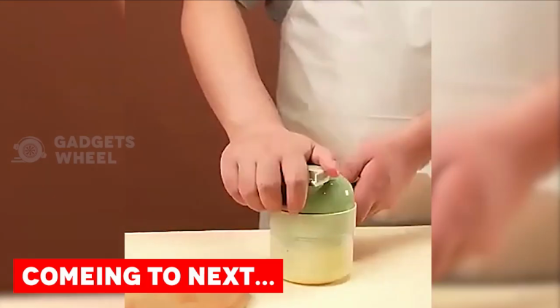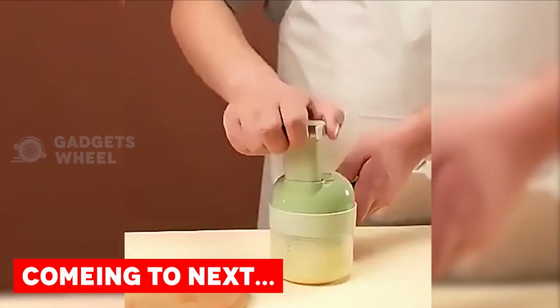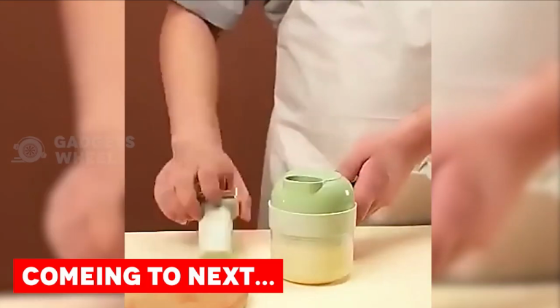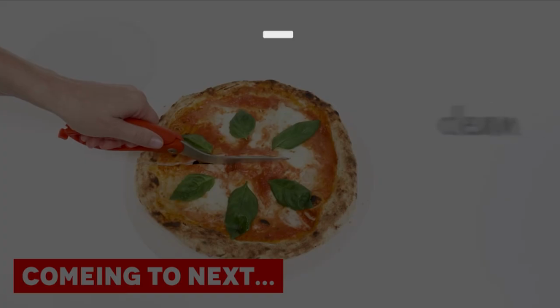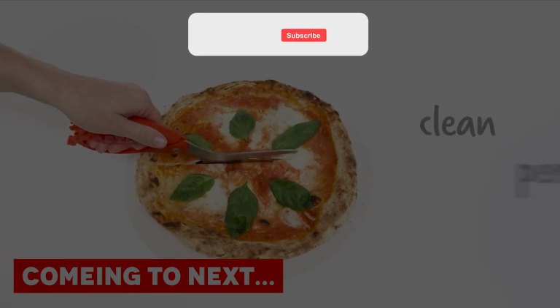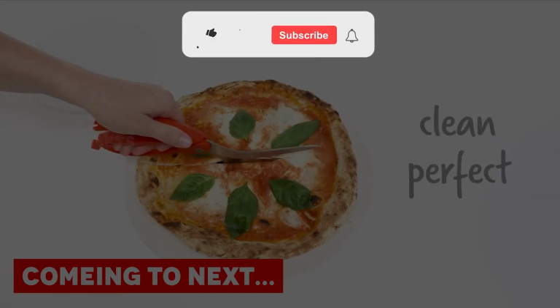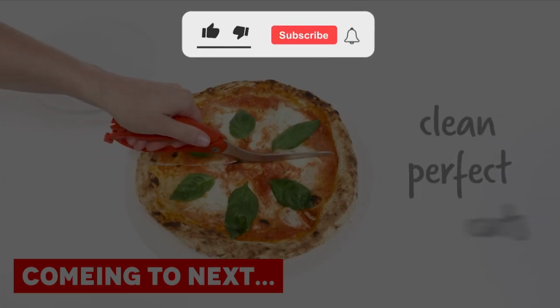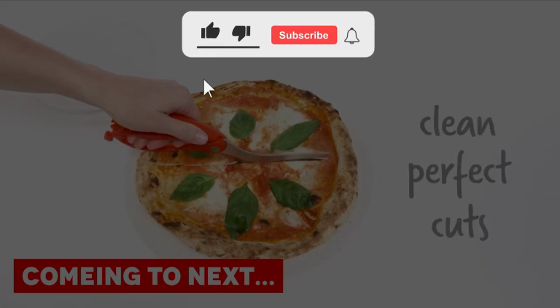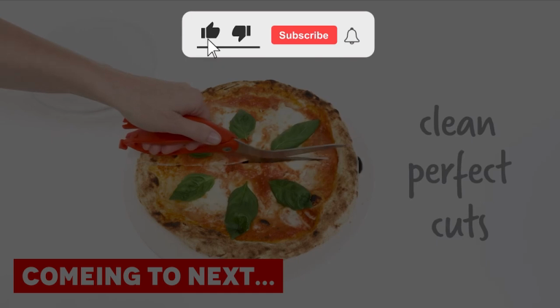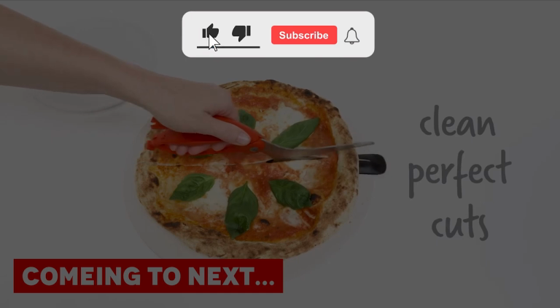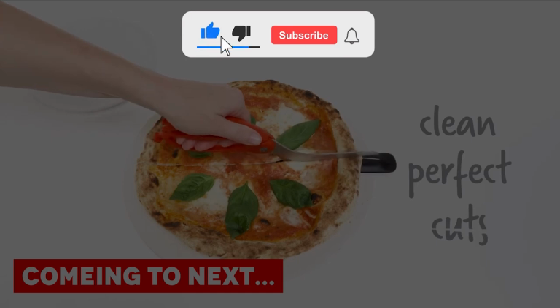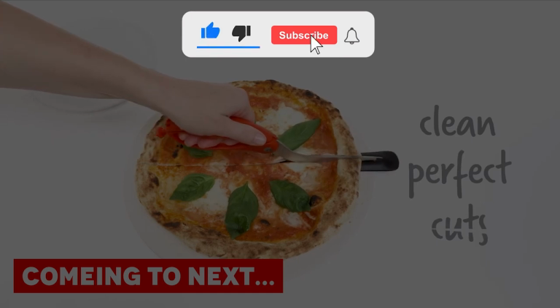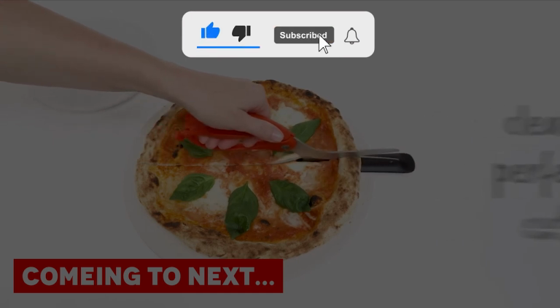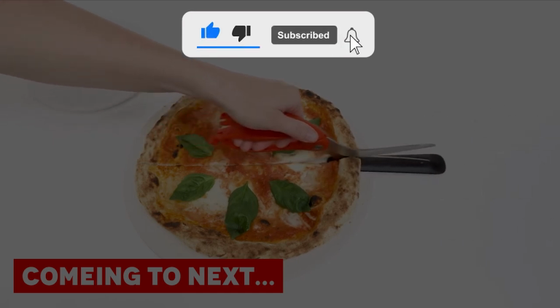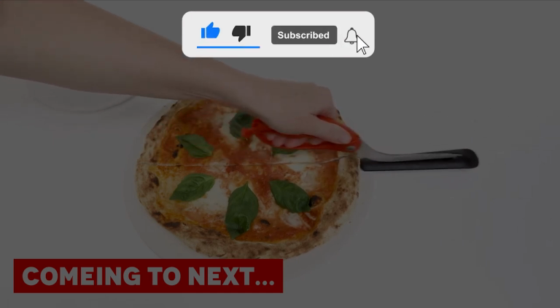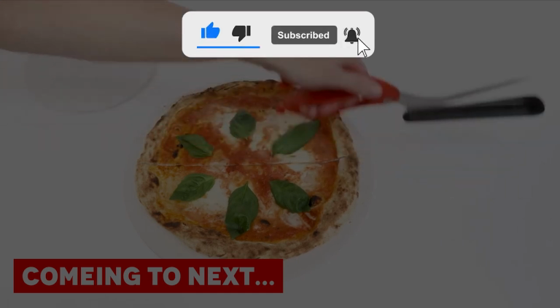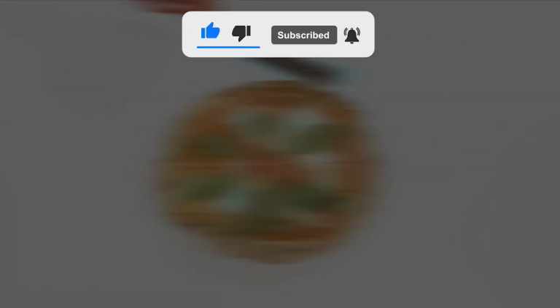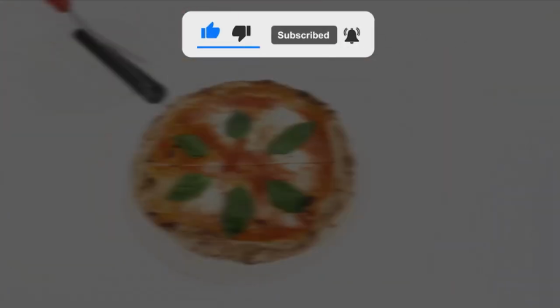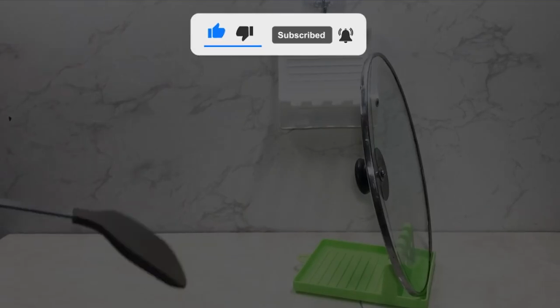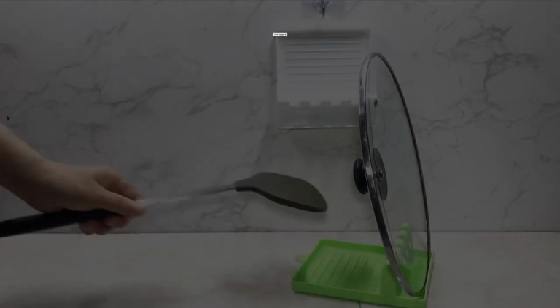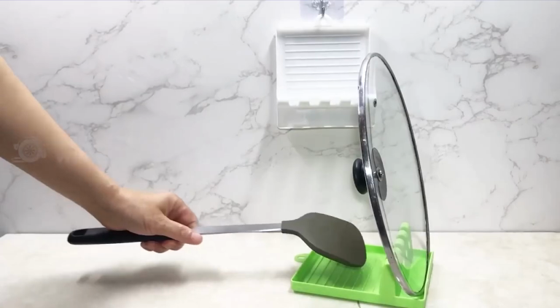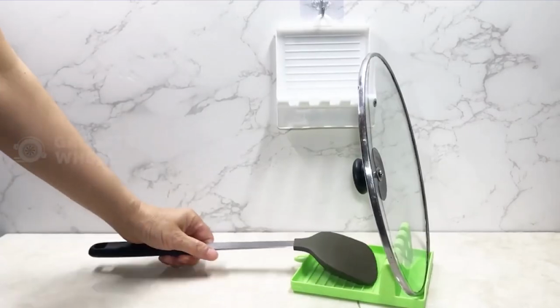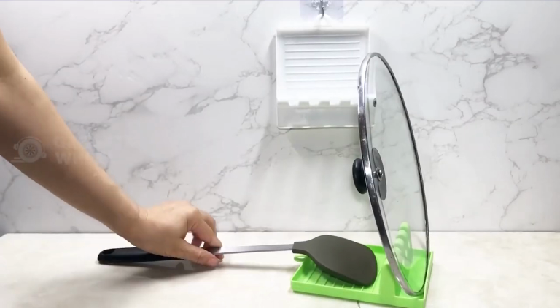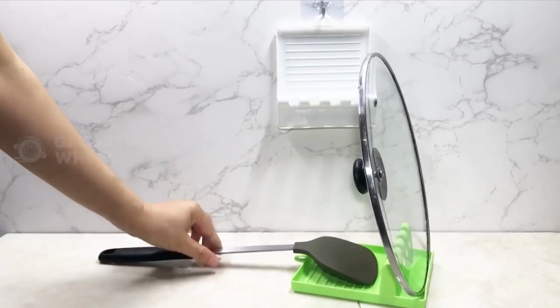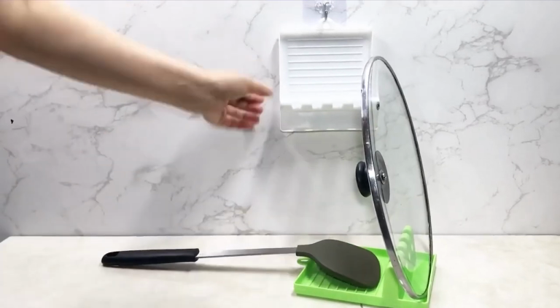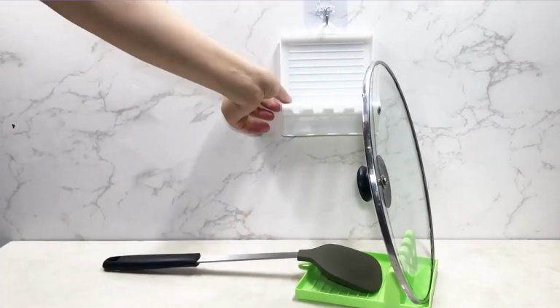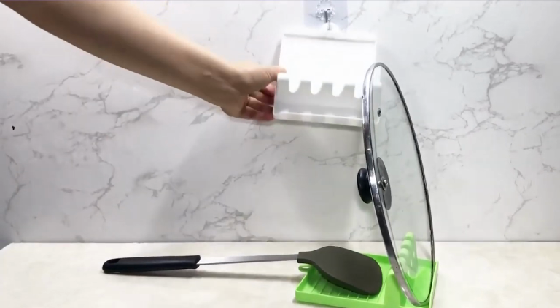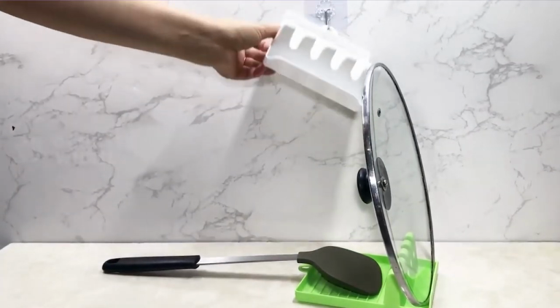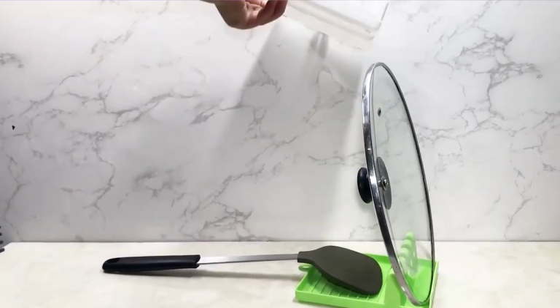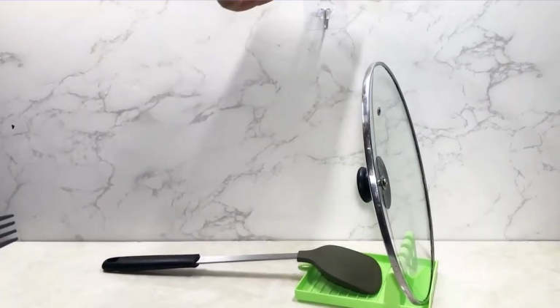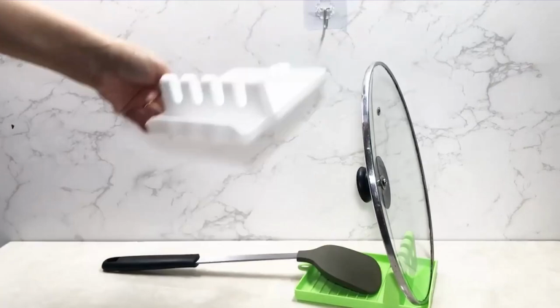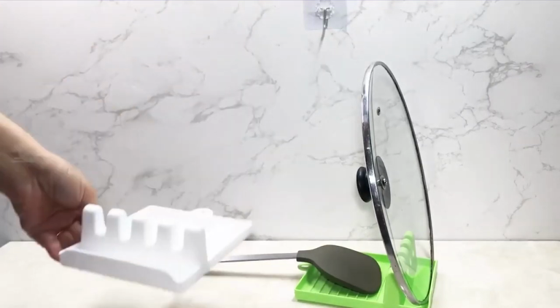But before we start, take a moment to subscribe to the channel and hit the bell icon for staying tuned. Now, without further ado, let's begin.